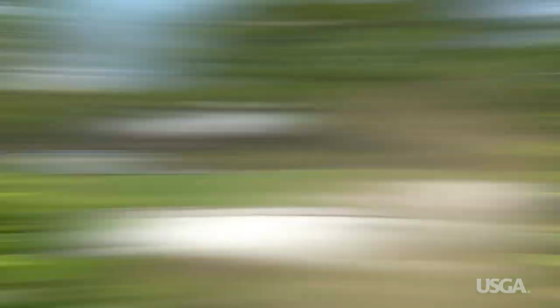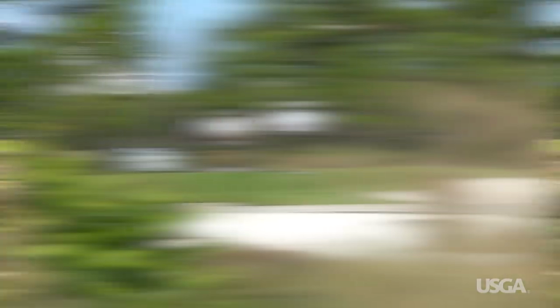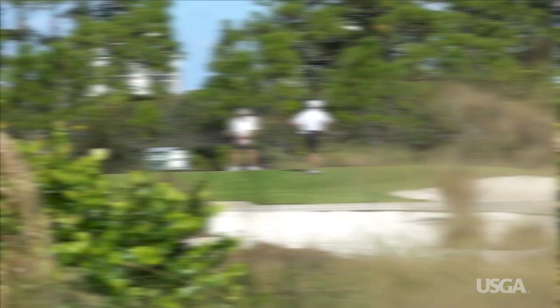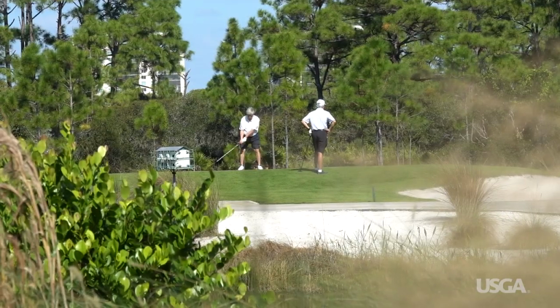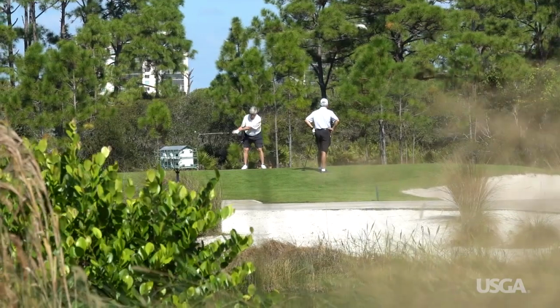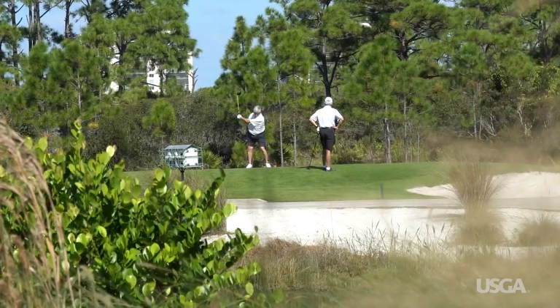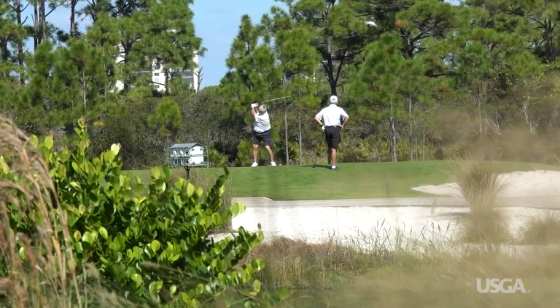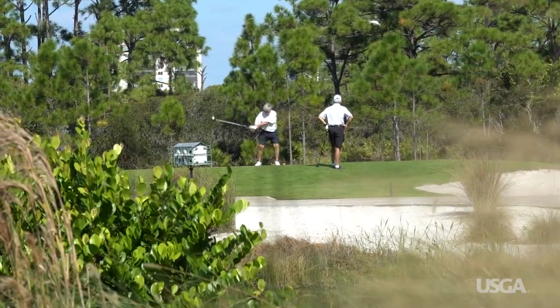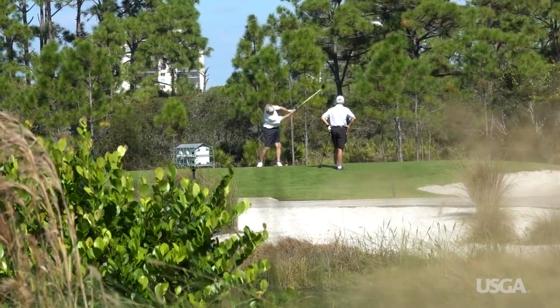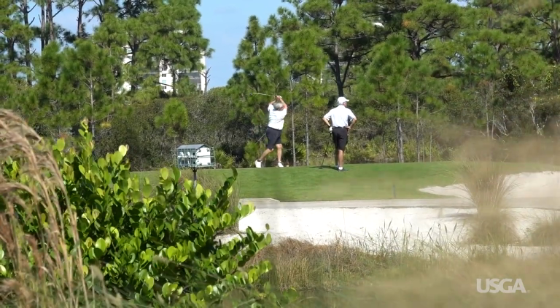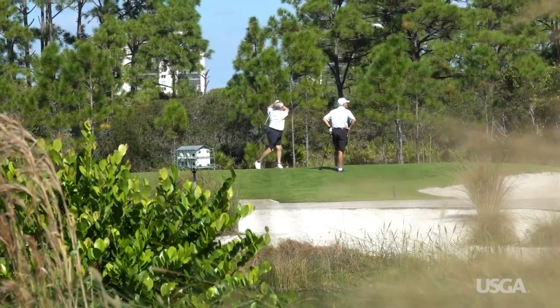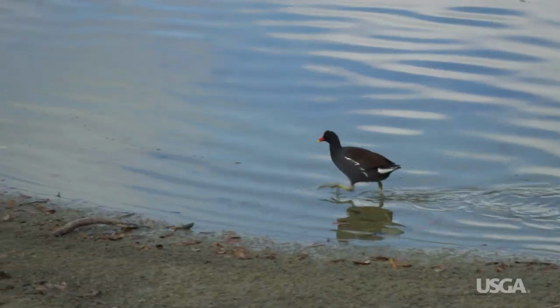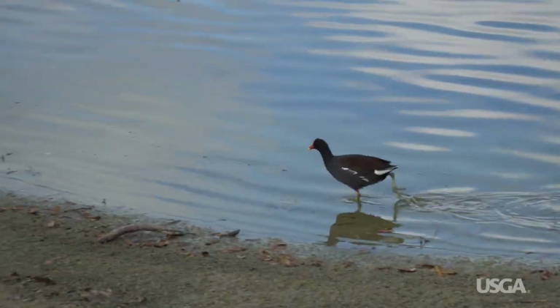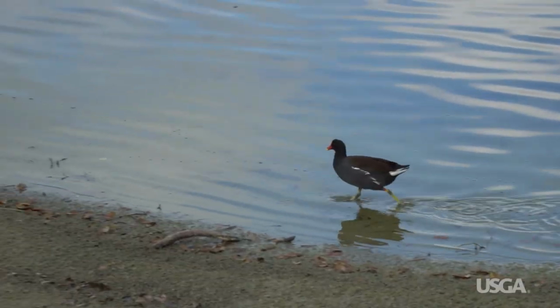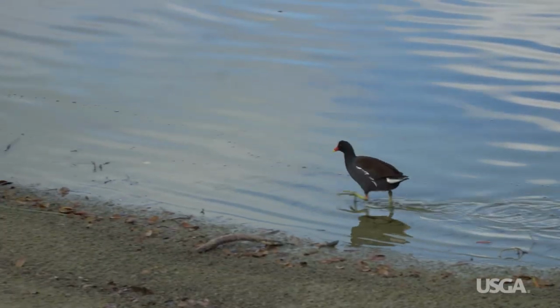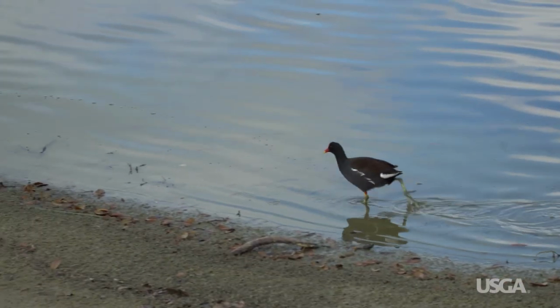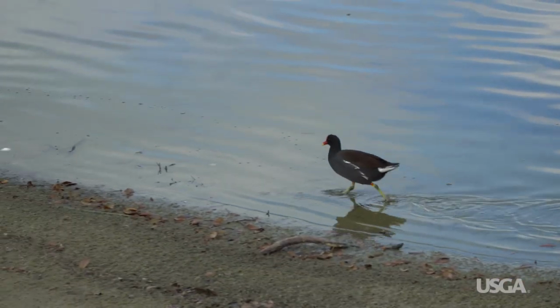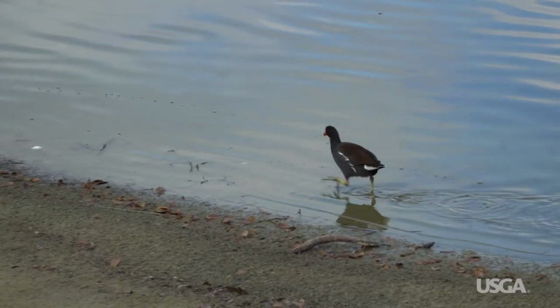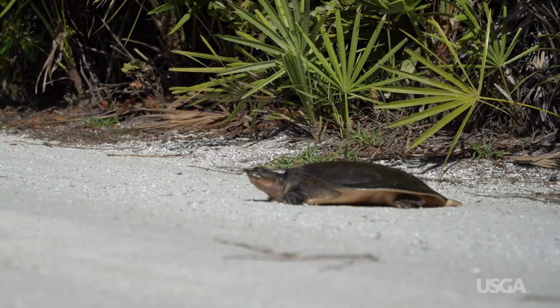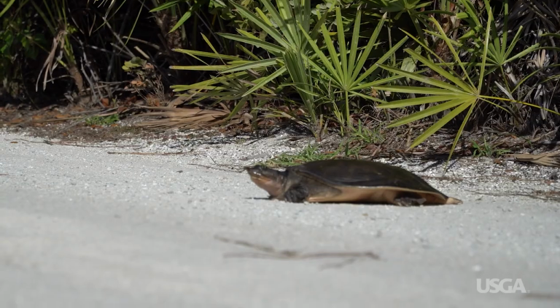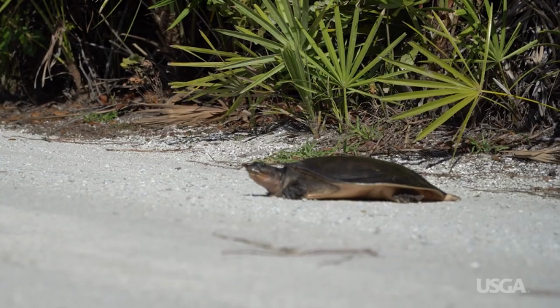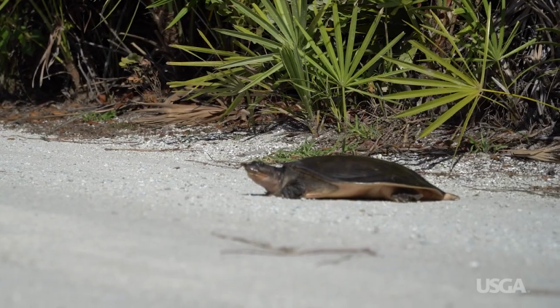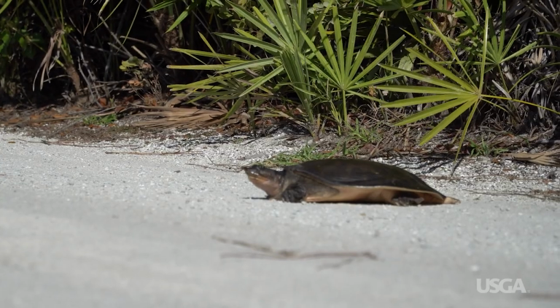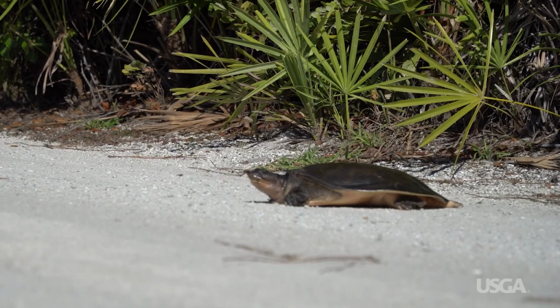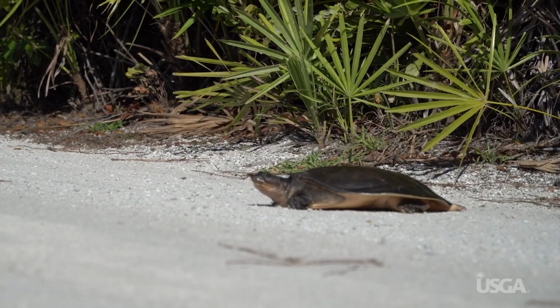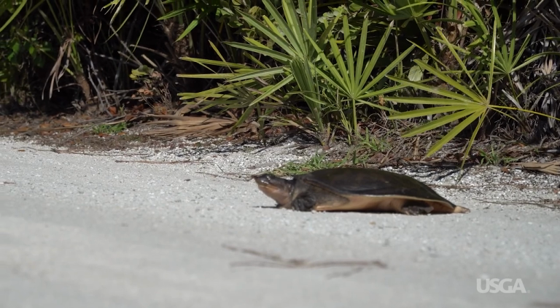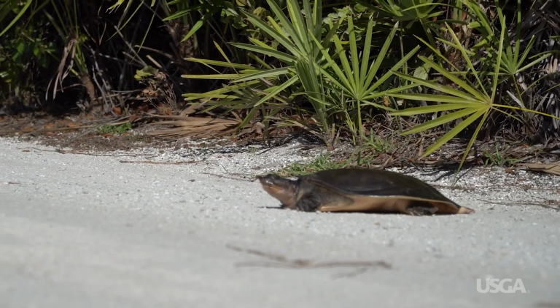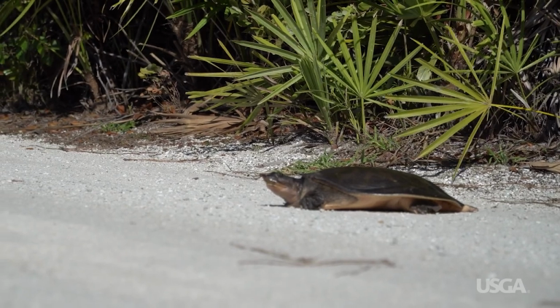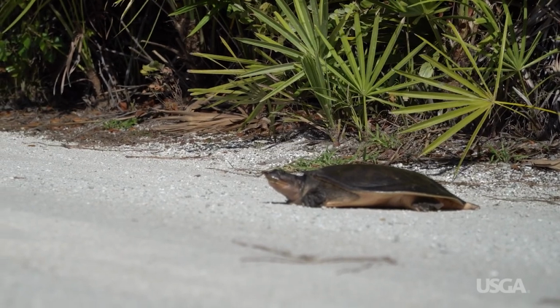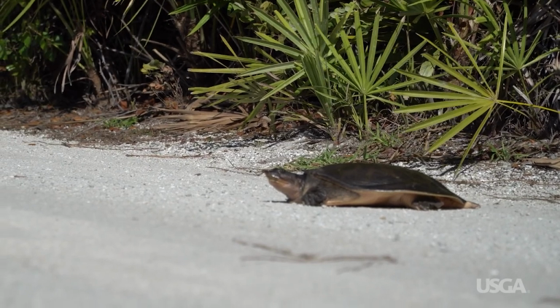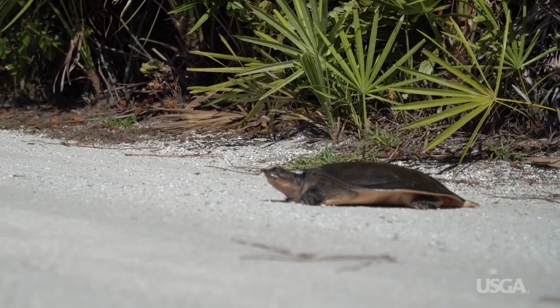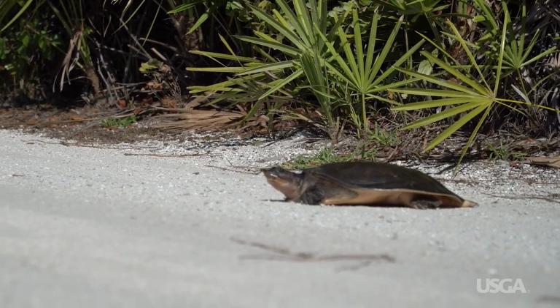So the next time you're out playing golf, take a moment to look around and appreciate all the wildlife sharing the course with you.